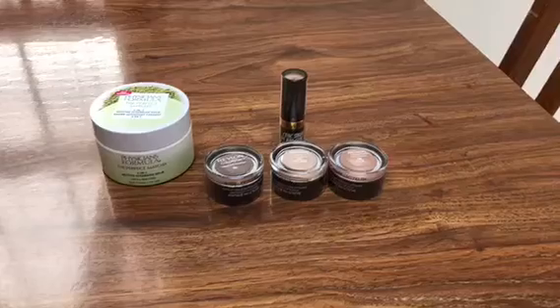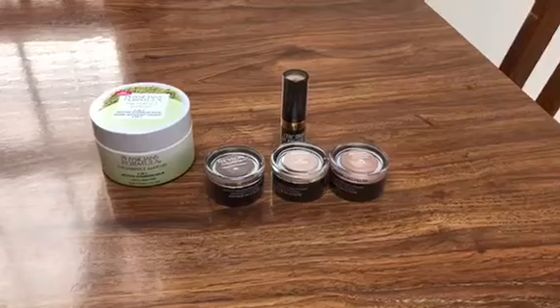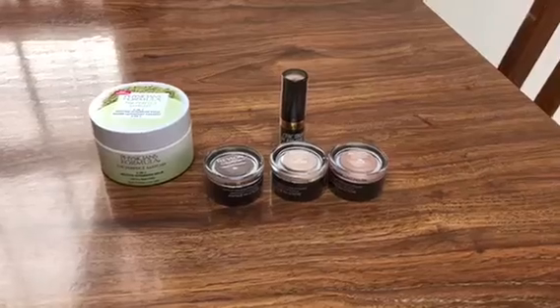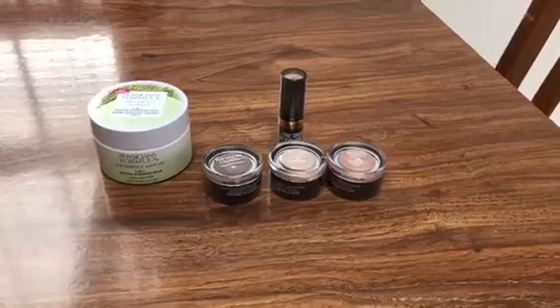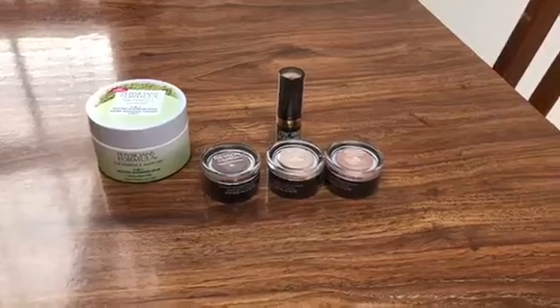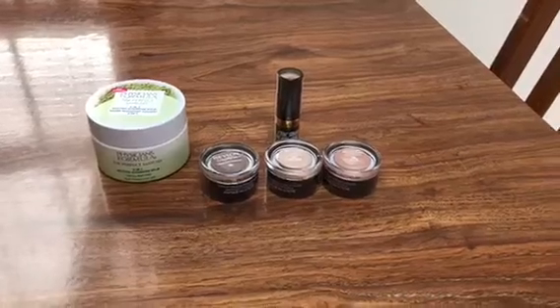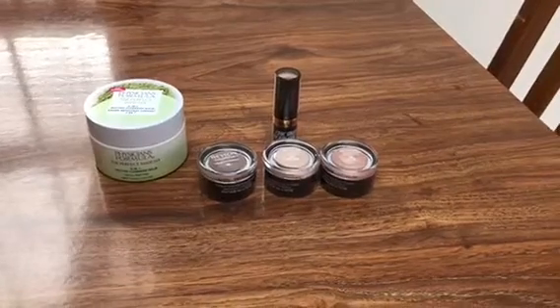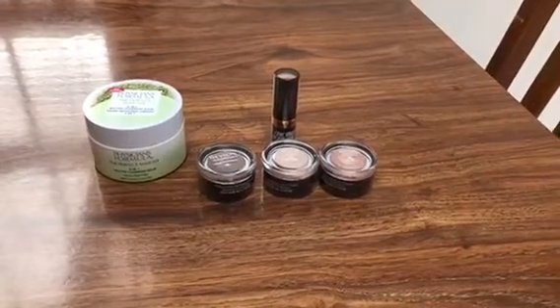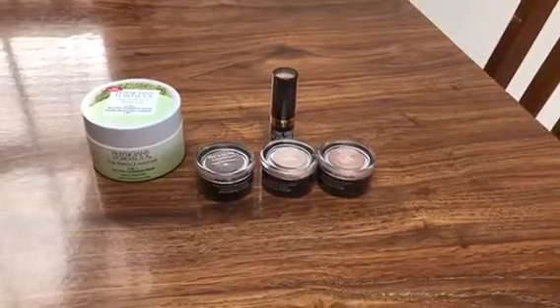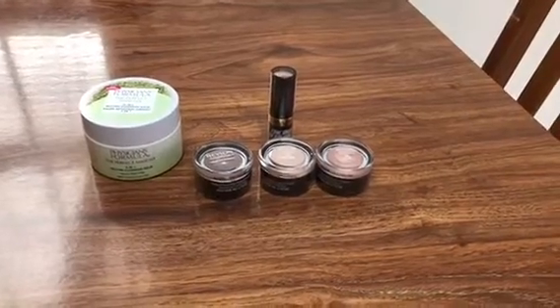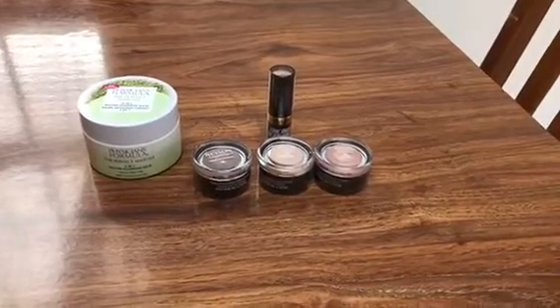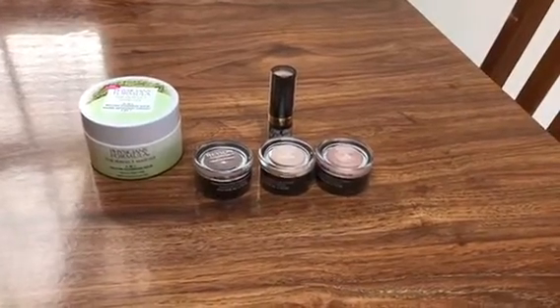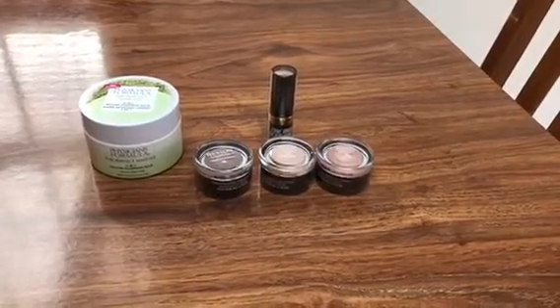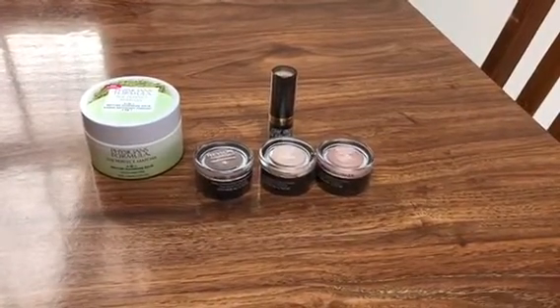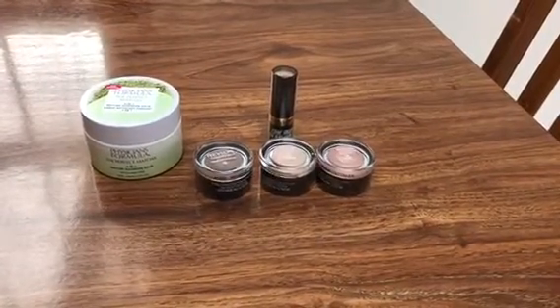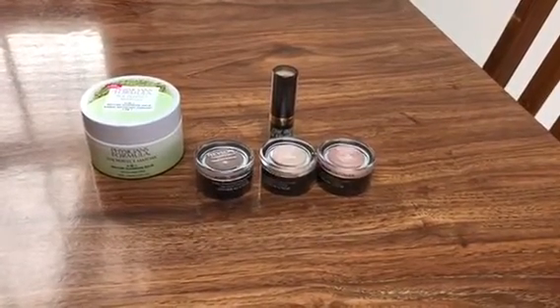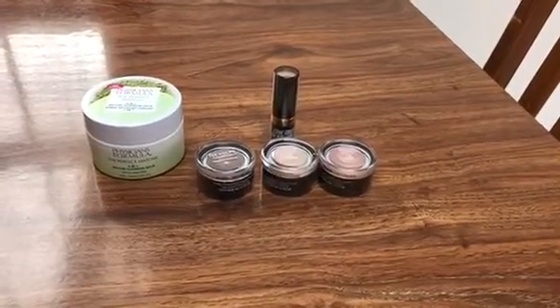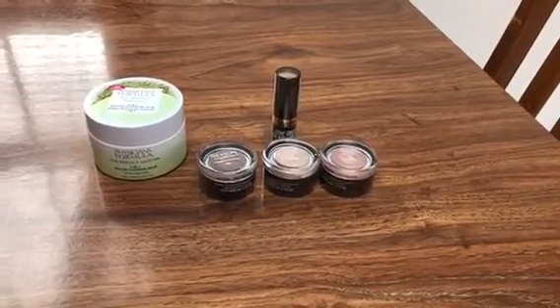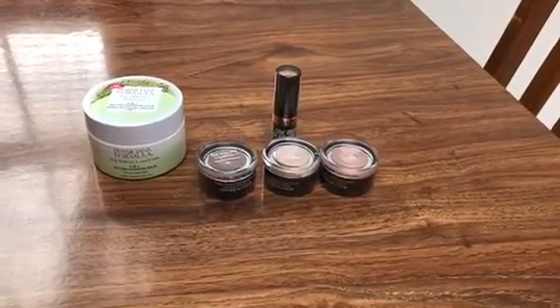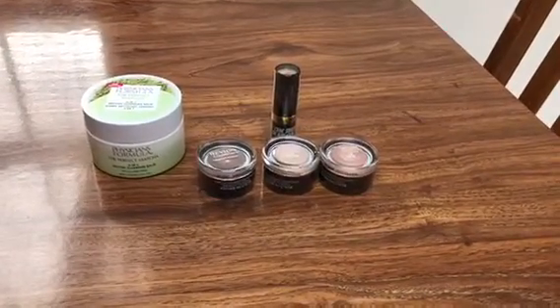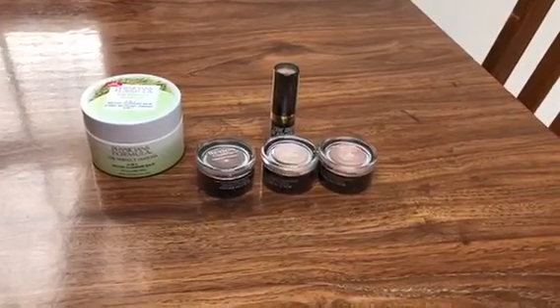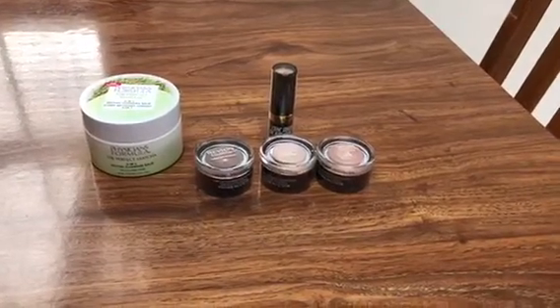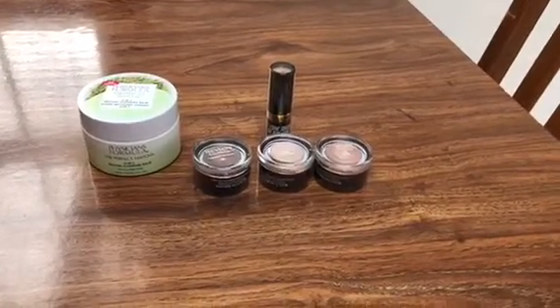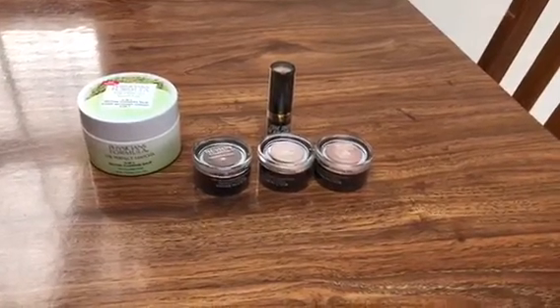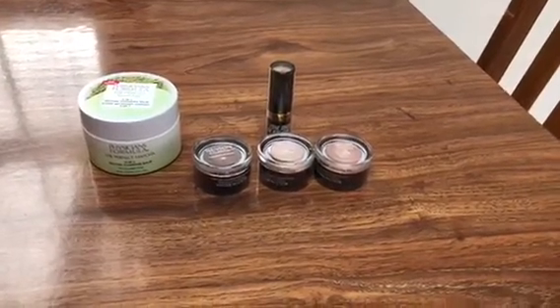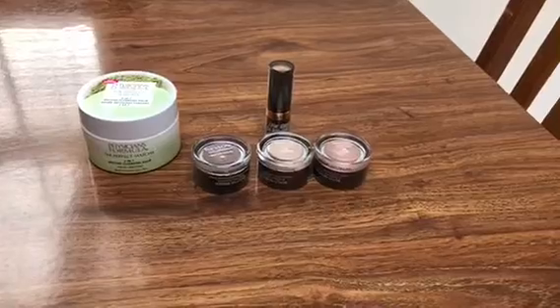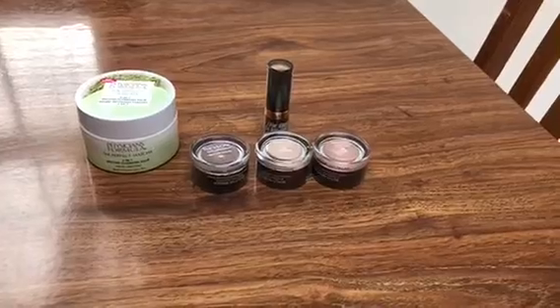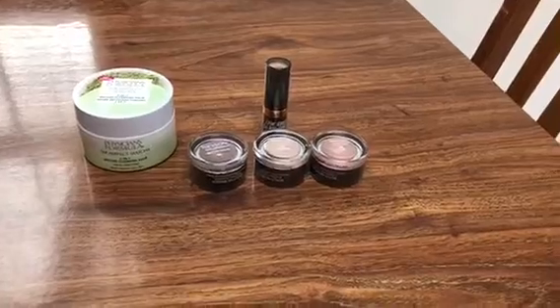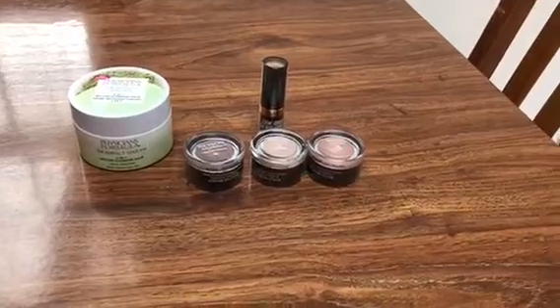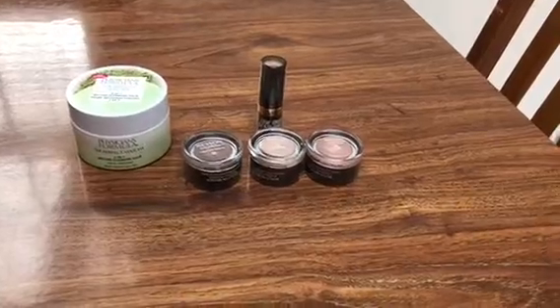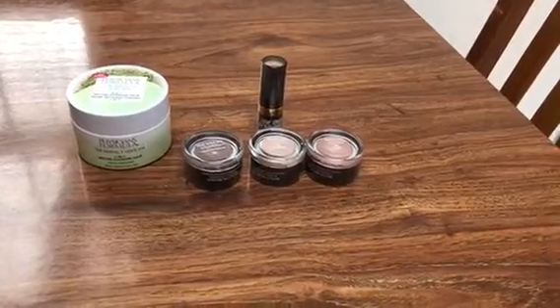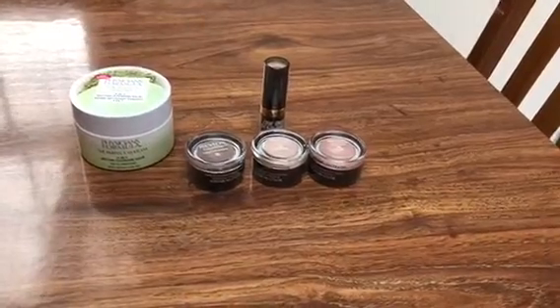Hey guys, this is Mama Mae. This is my CVS coupon and haul for the week of February 17th through the 23rd, 2019.